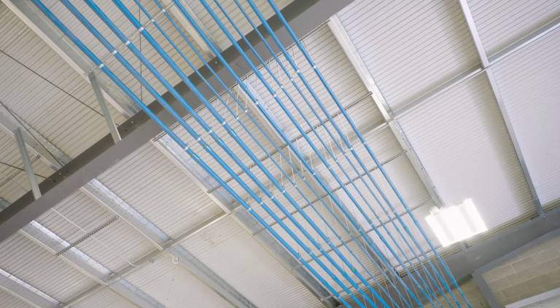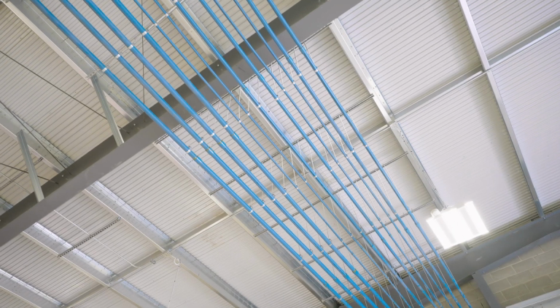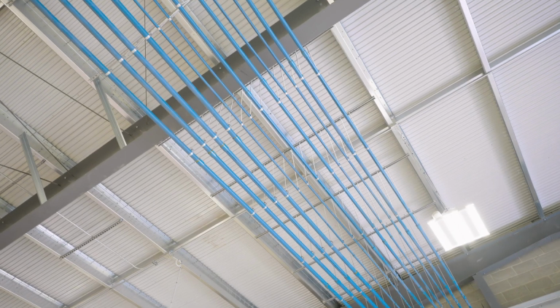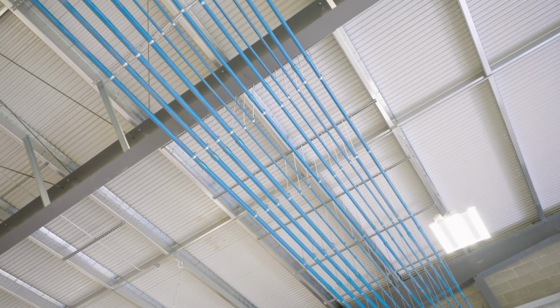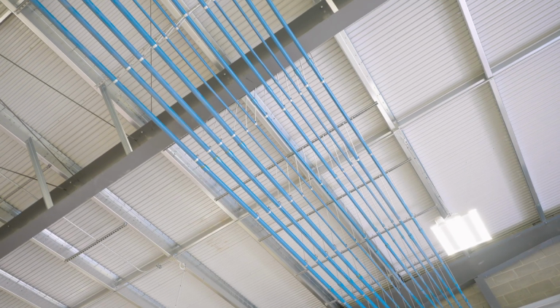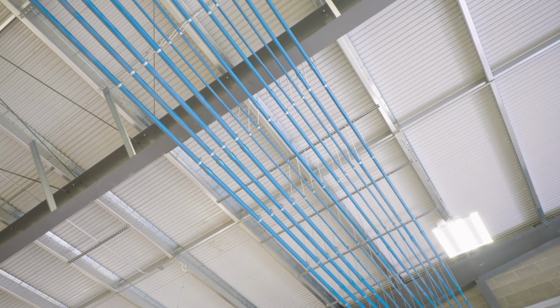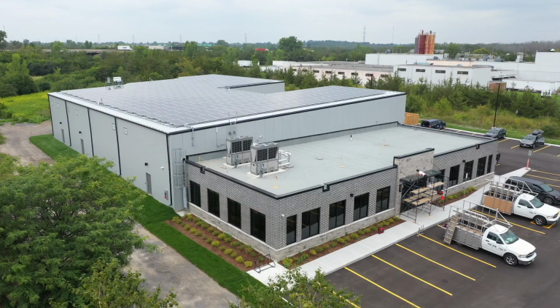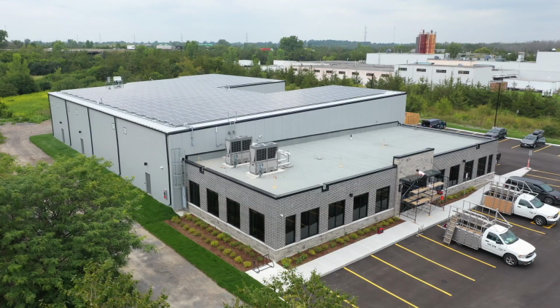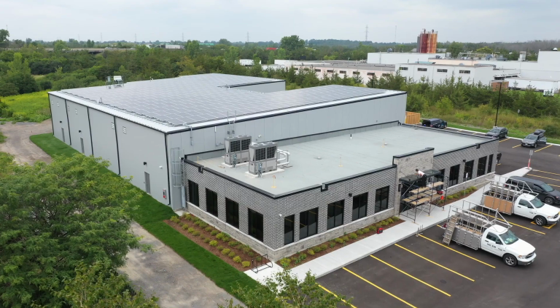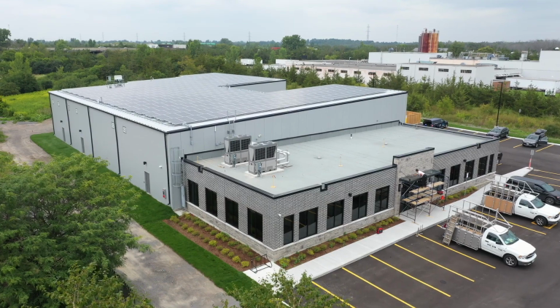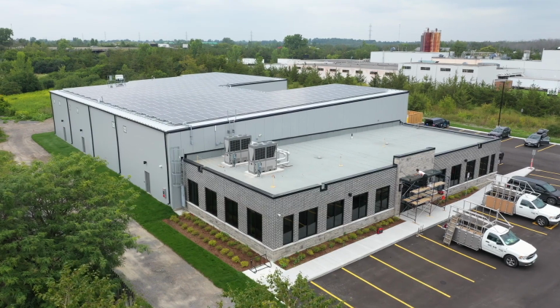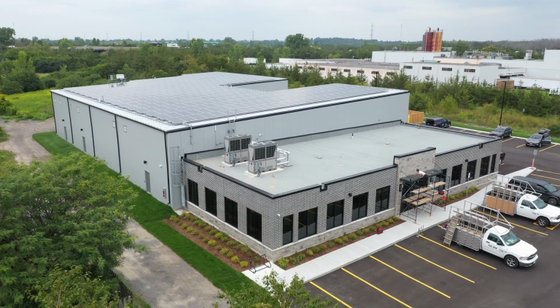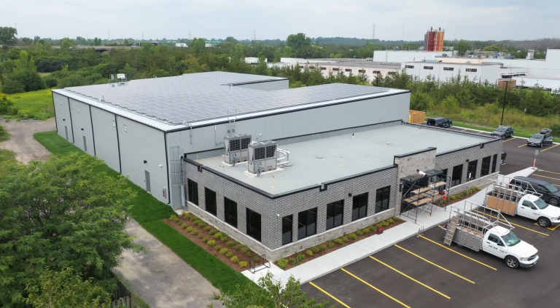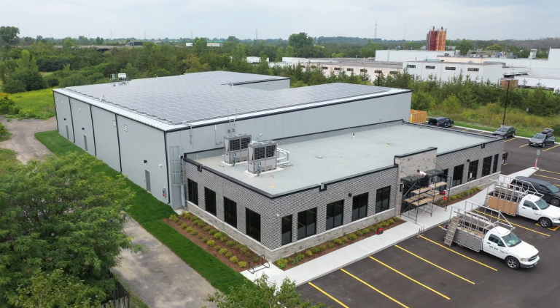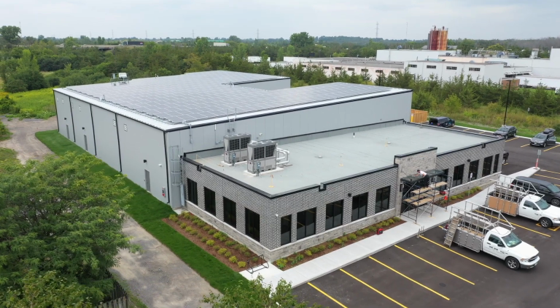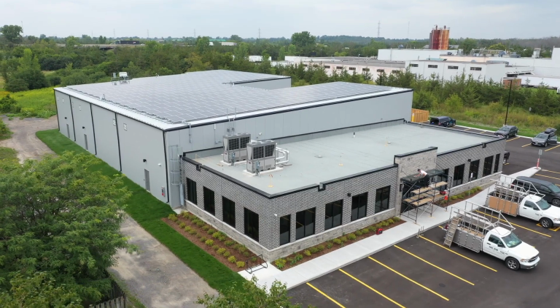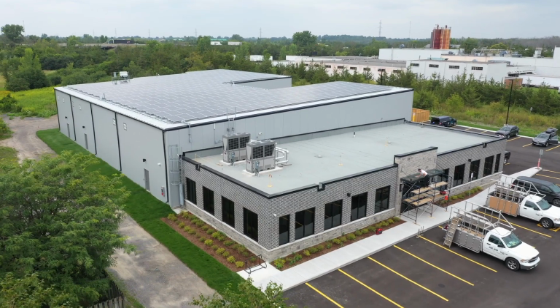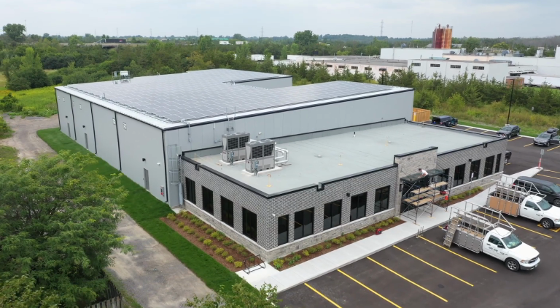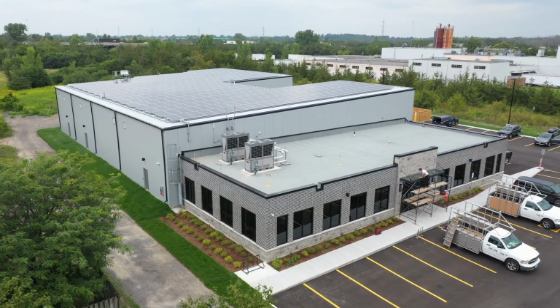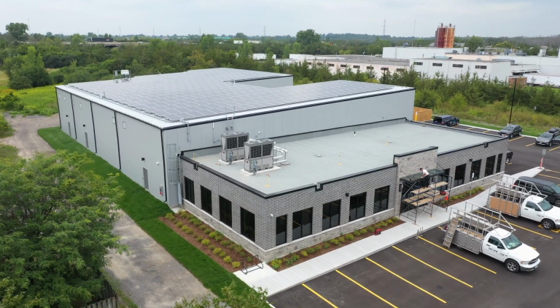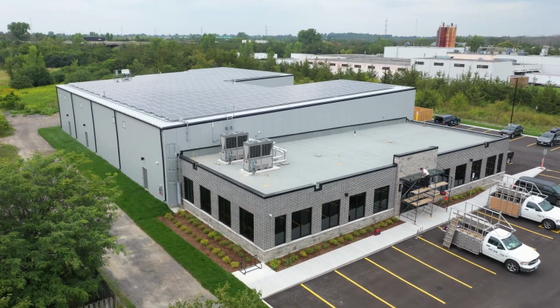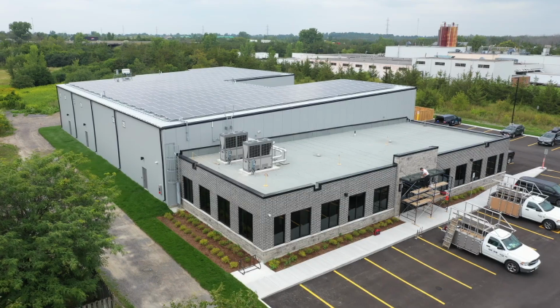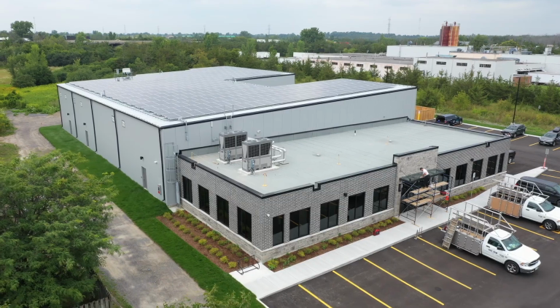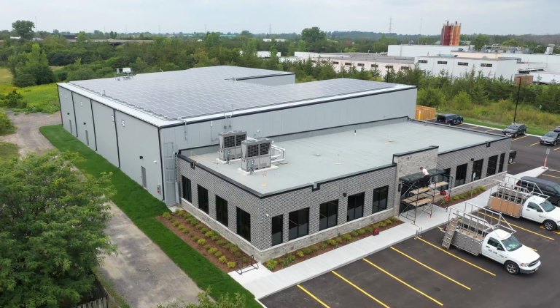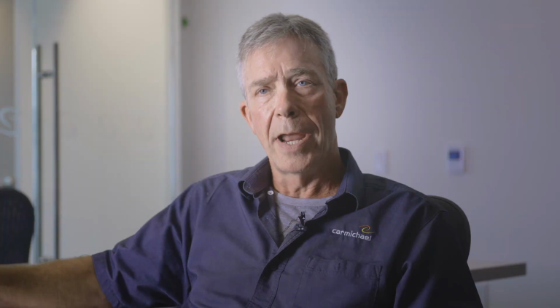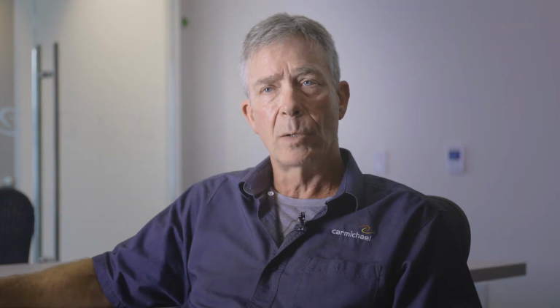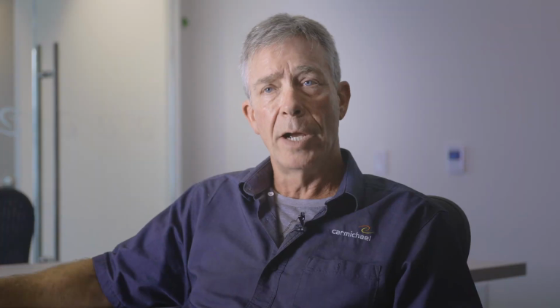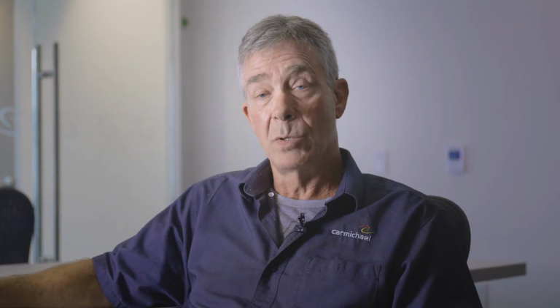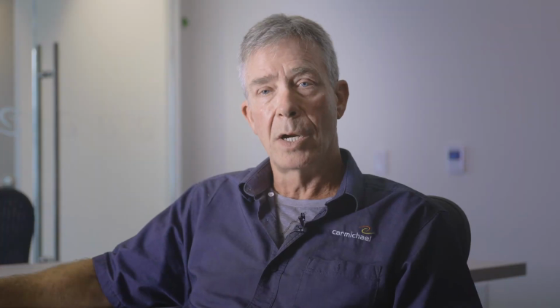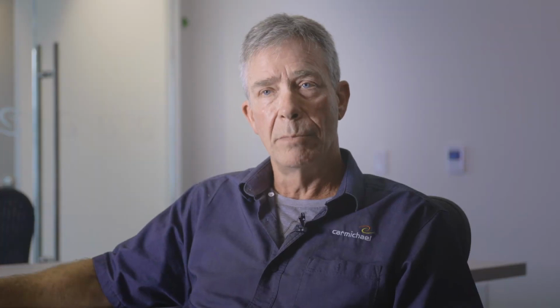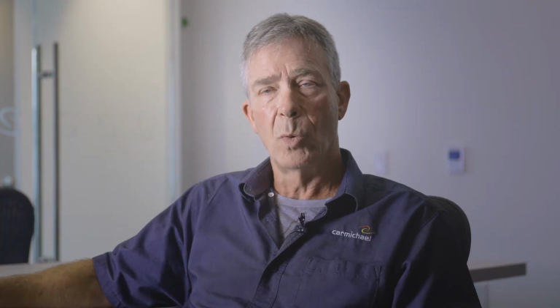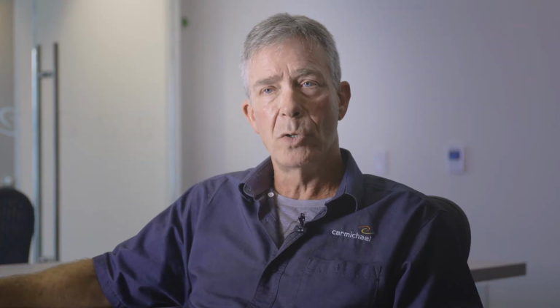If you're going to build your own building, build it the way you would want to build something for your client, and Aquarise was our number one choice.